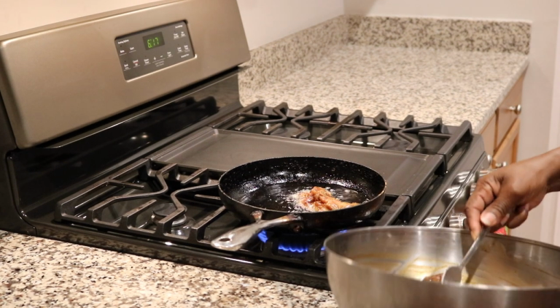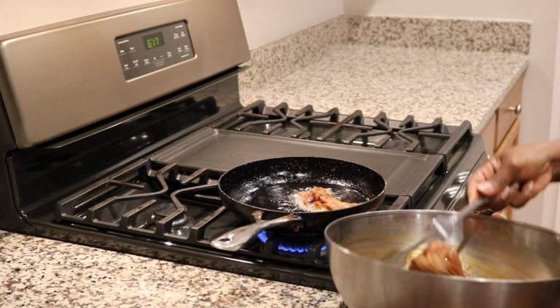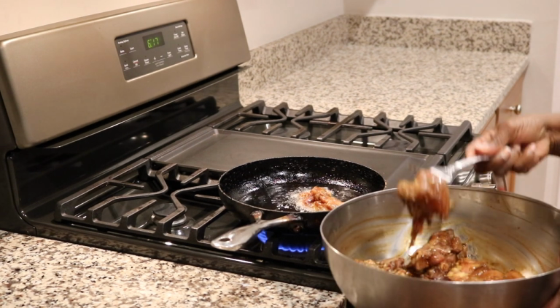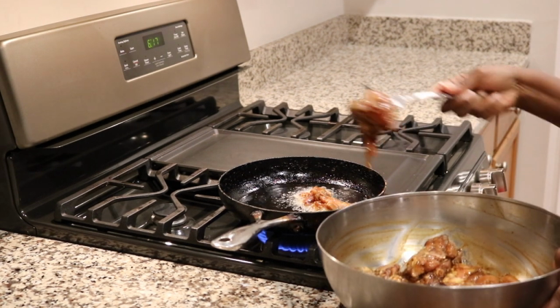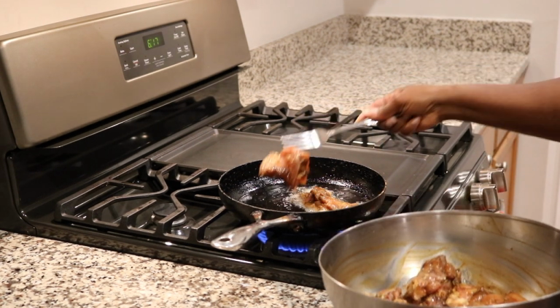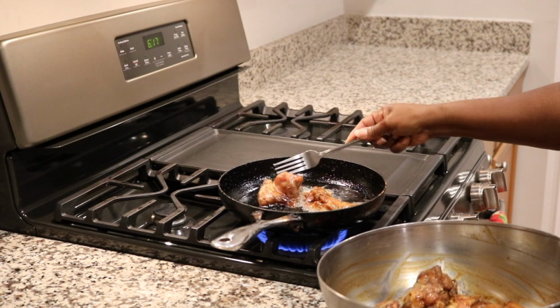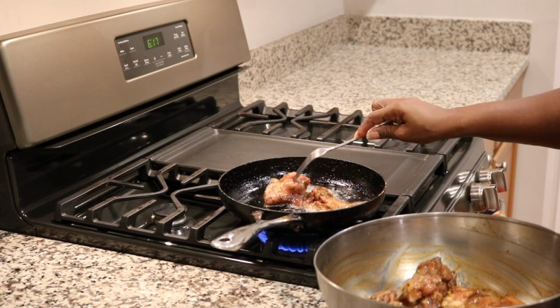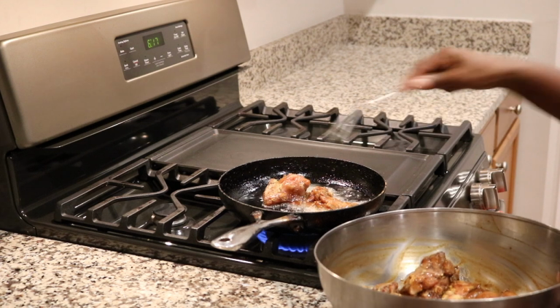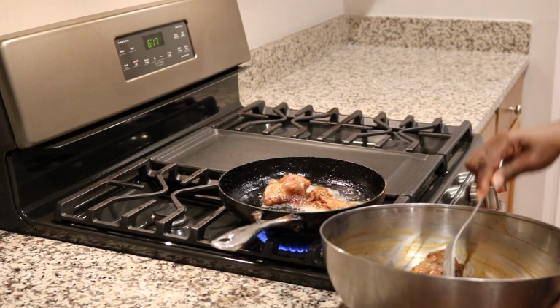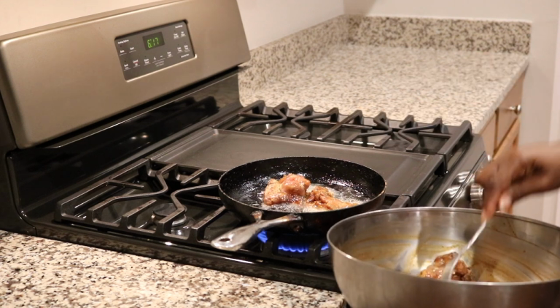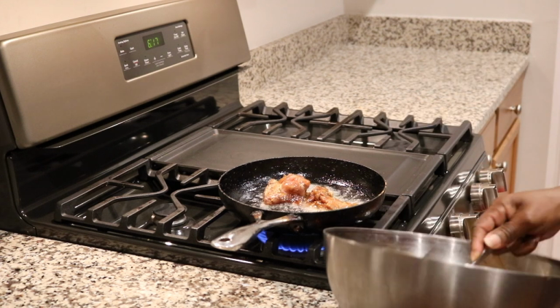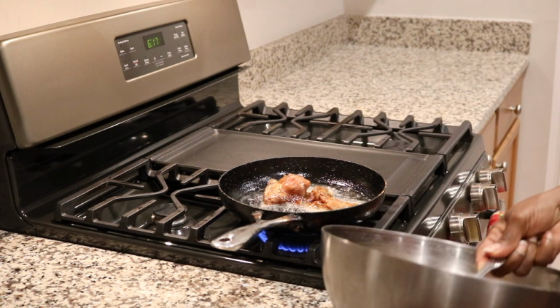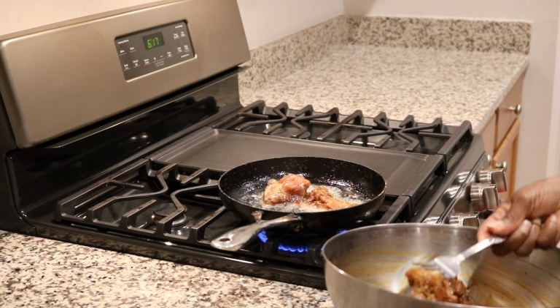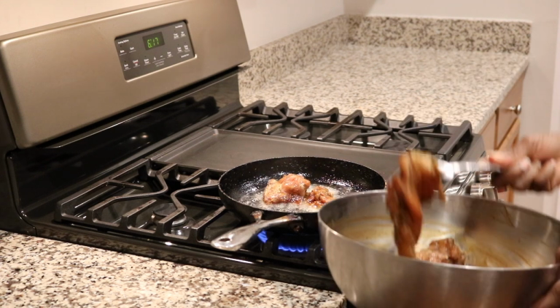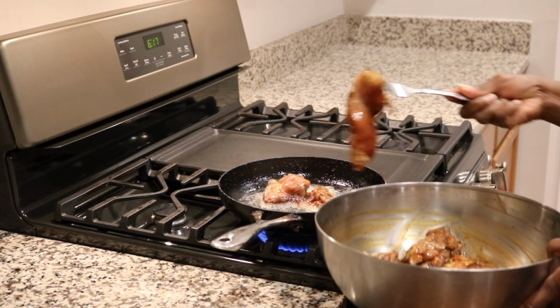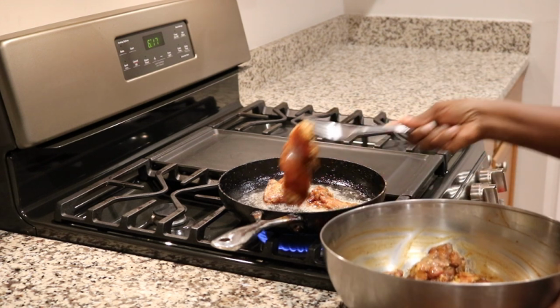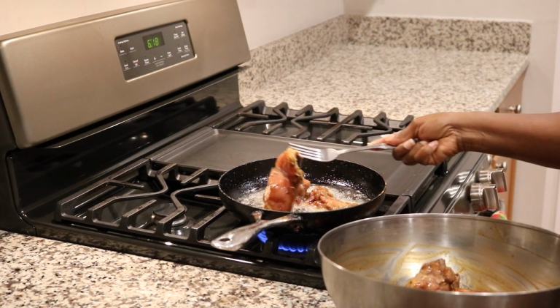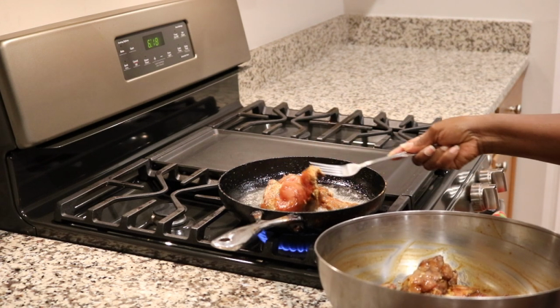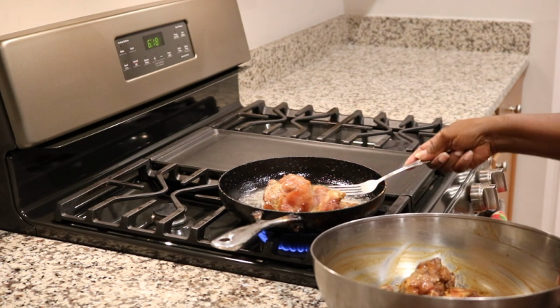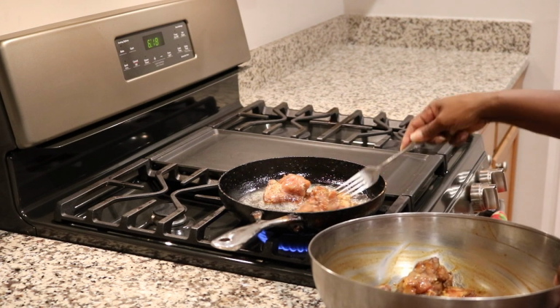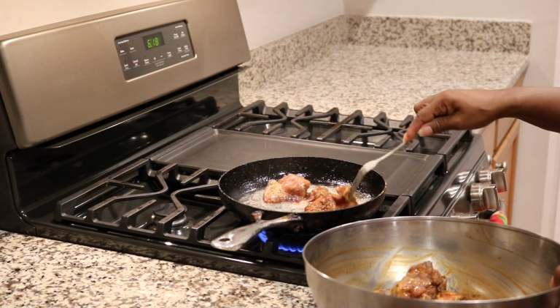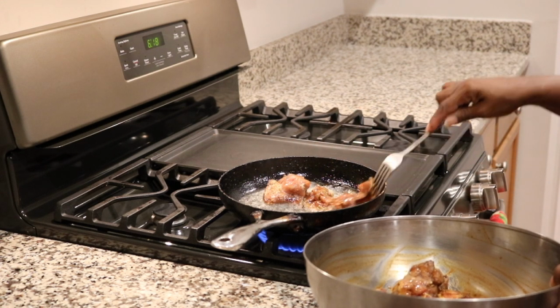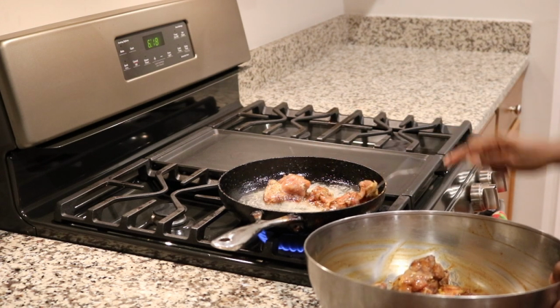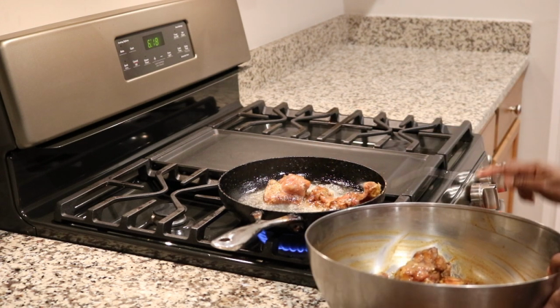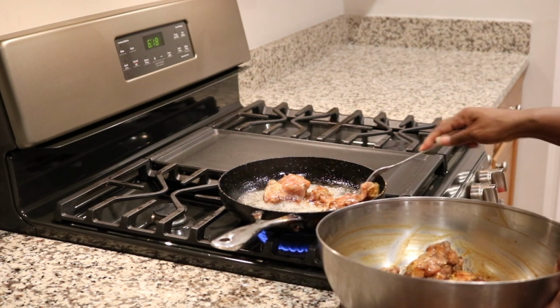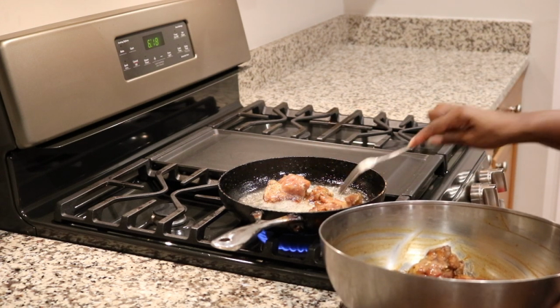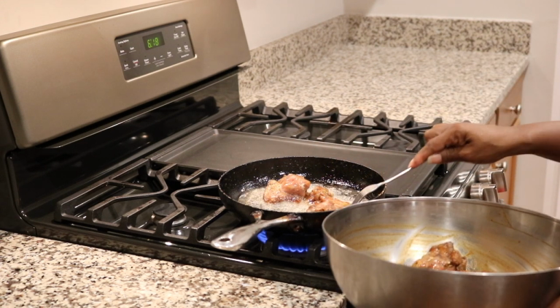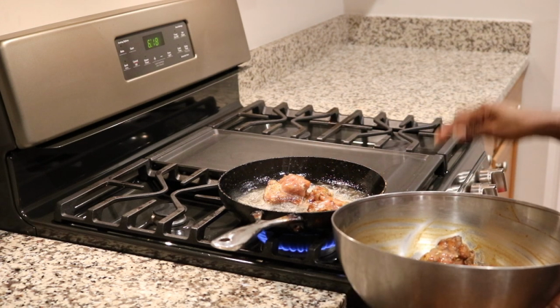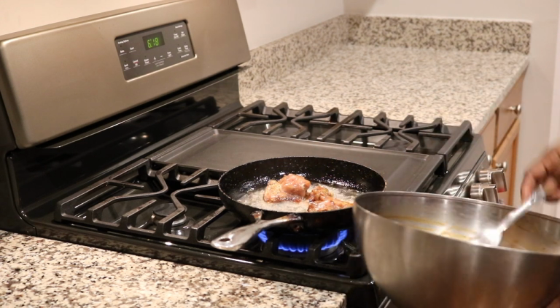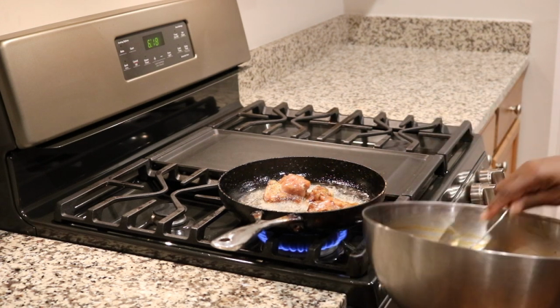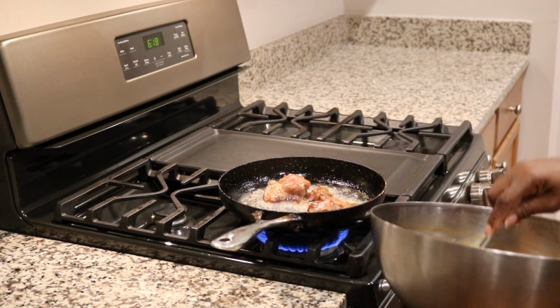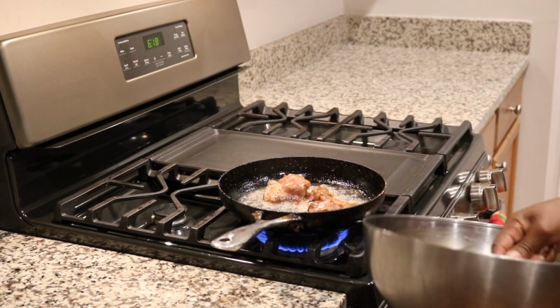Now I'm adding the chicken to the pot and I'm going to let that brown.